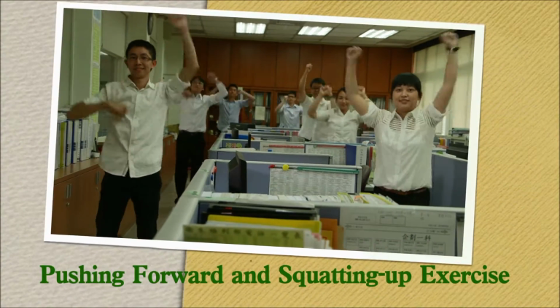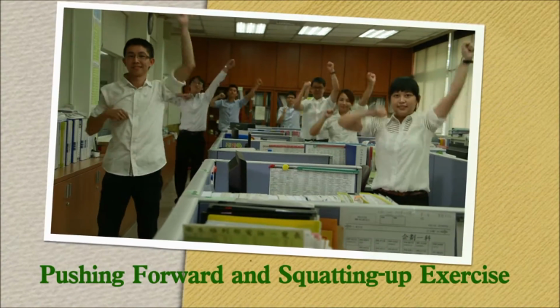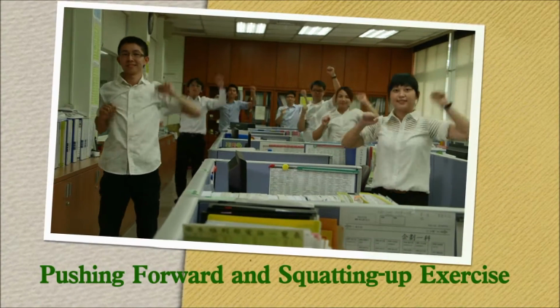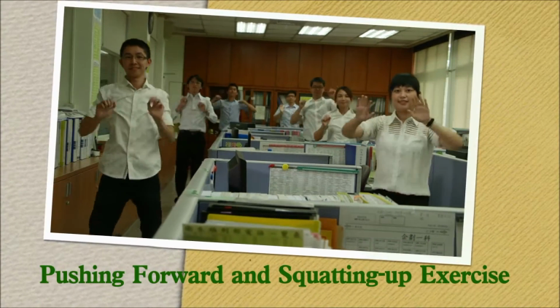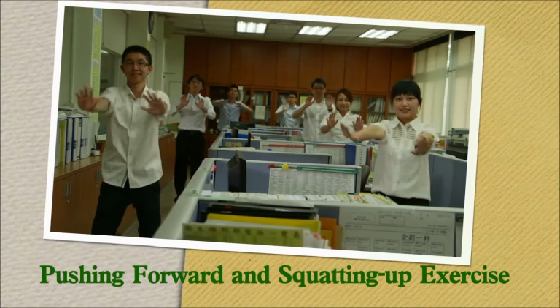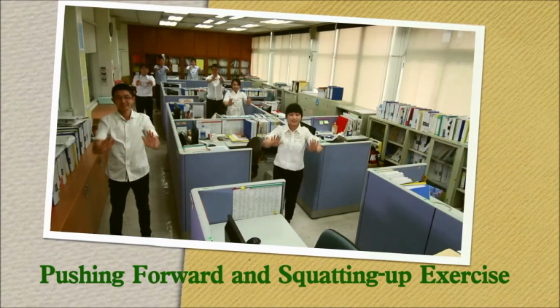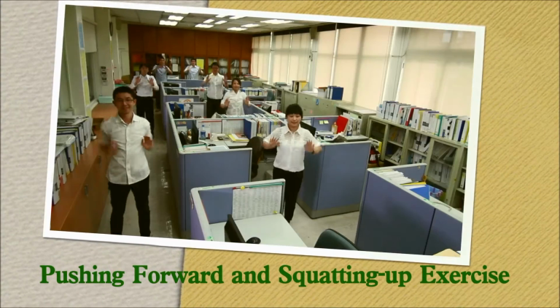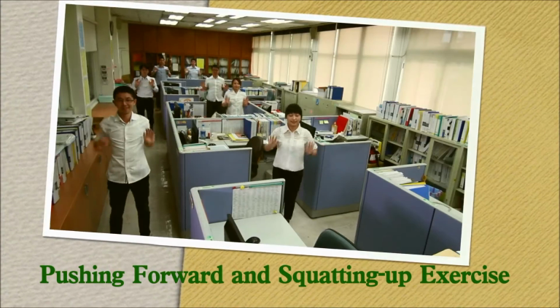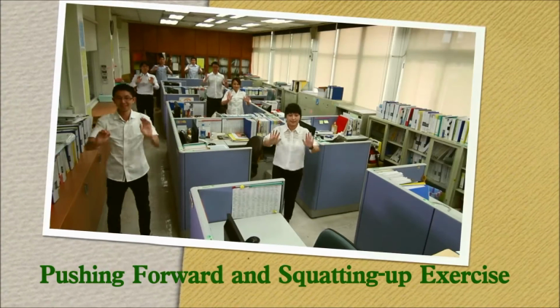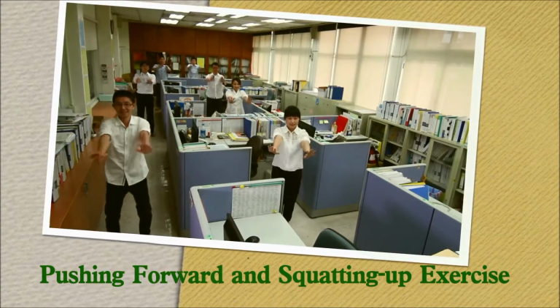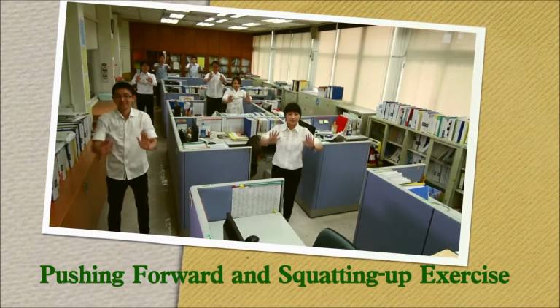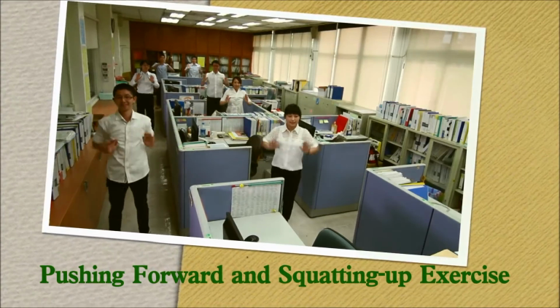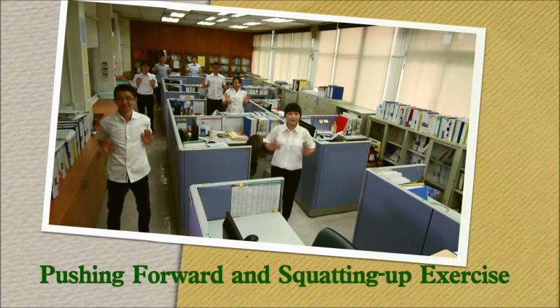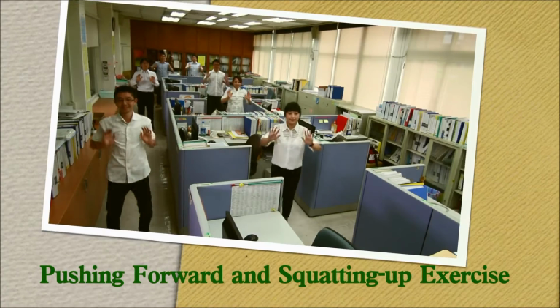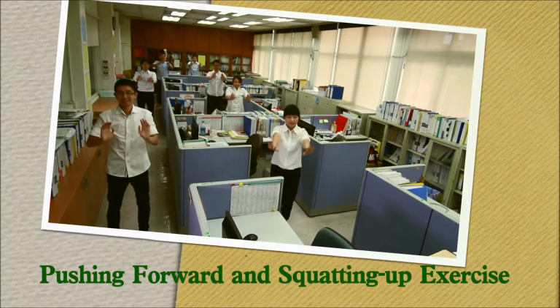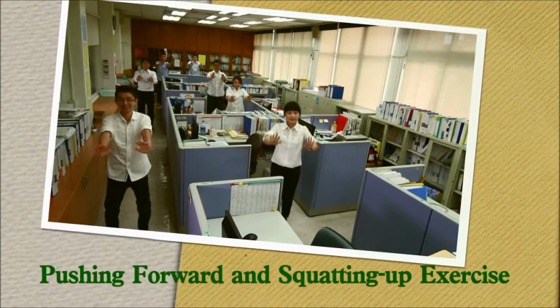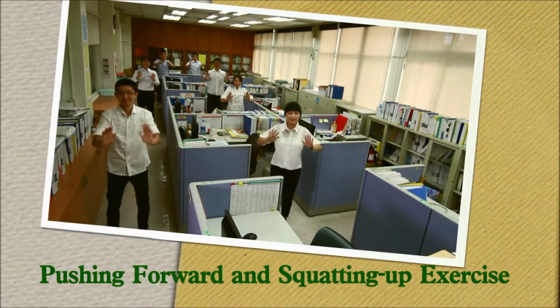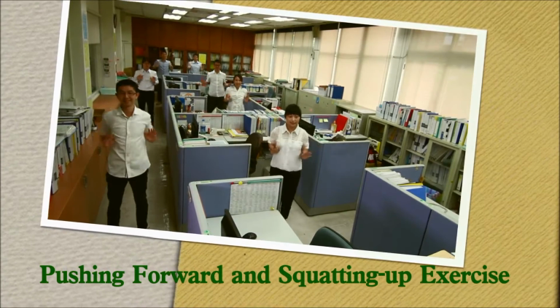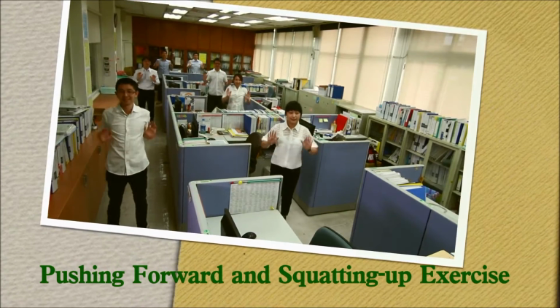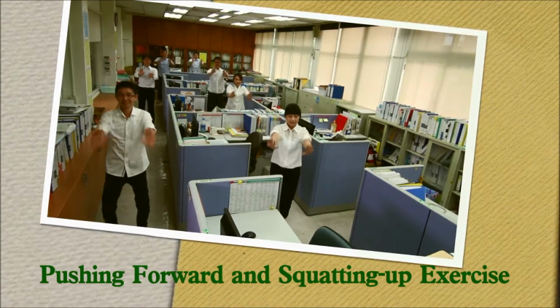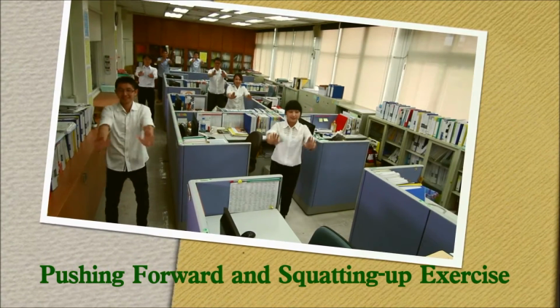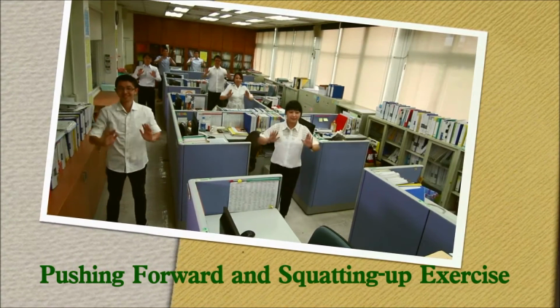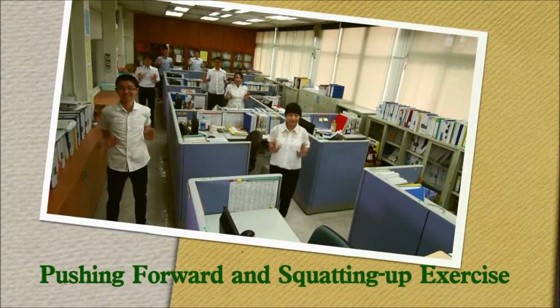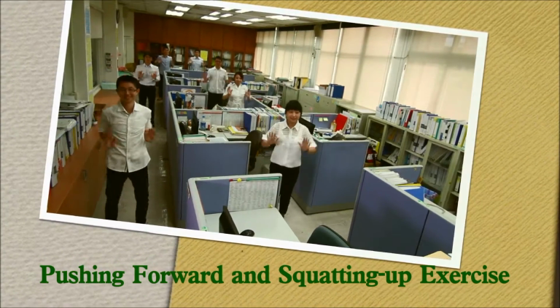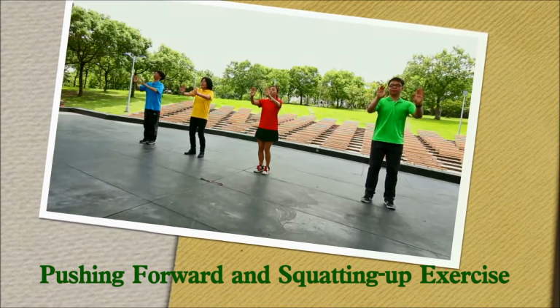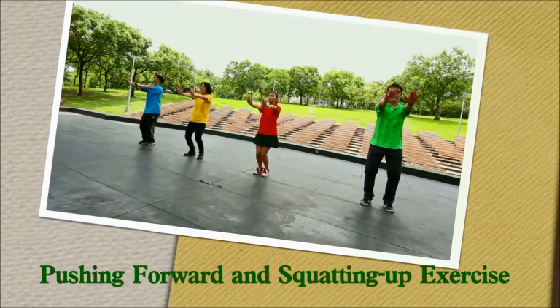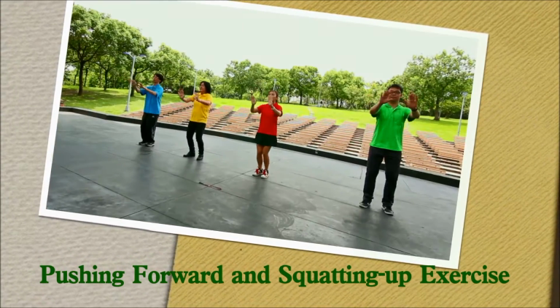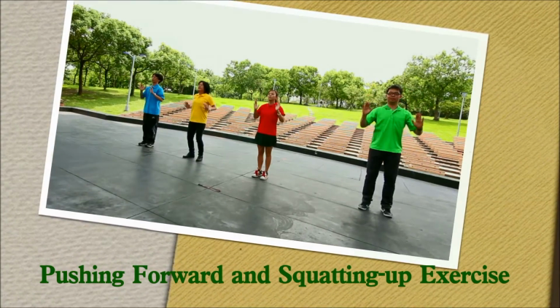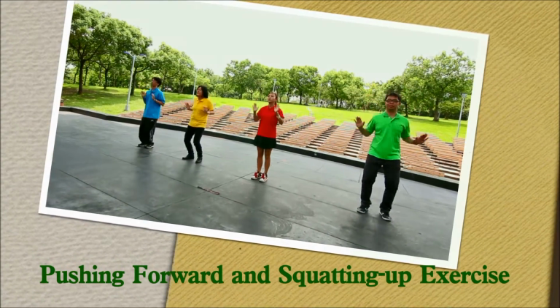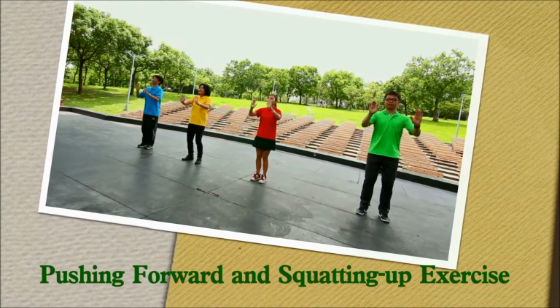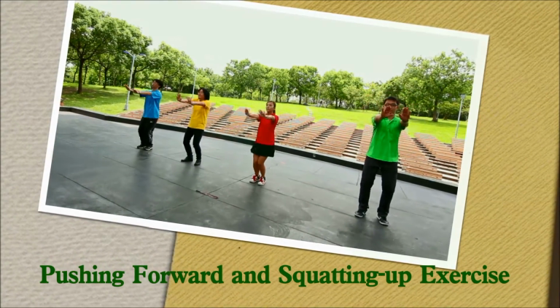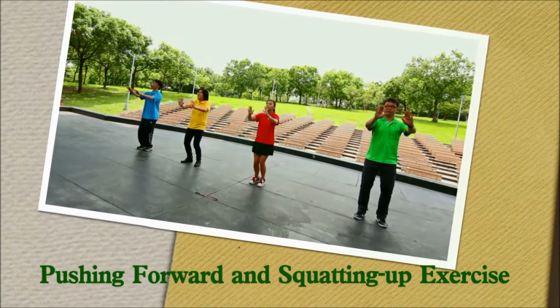Pushing forward and squatting up exercise. Push as far as you can.